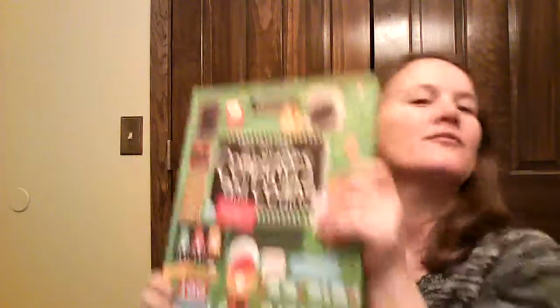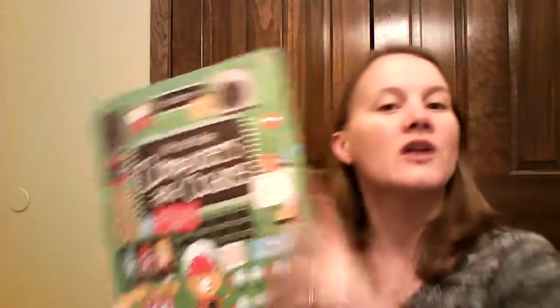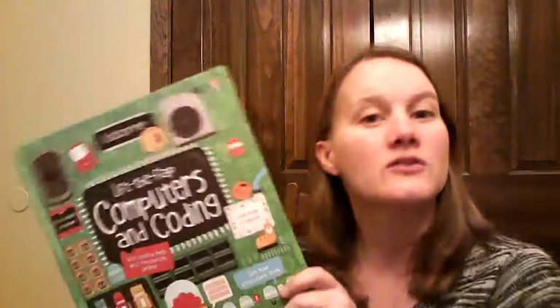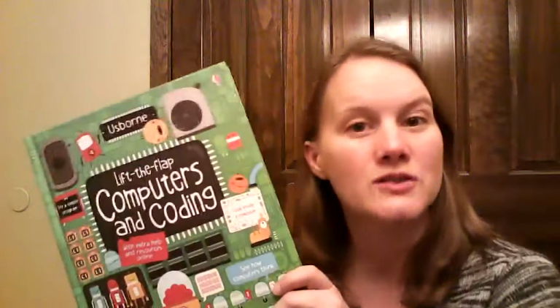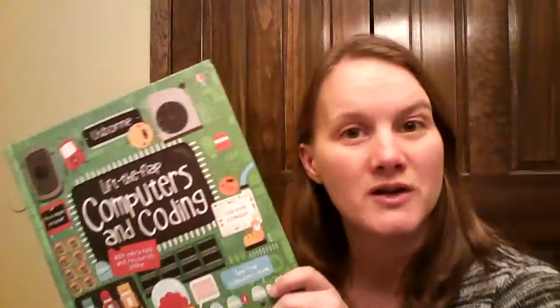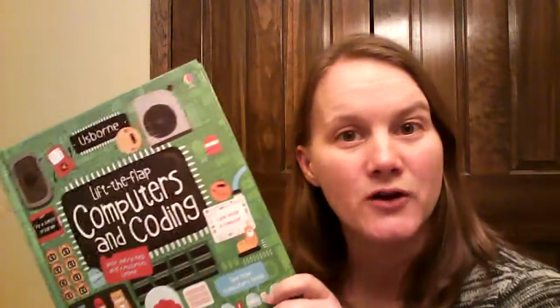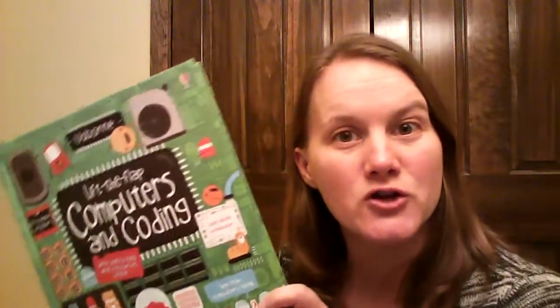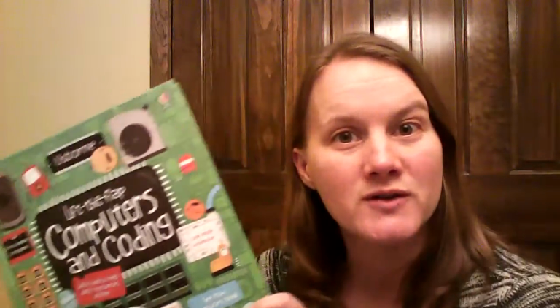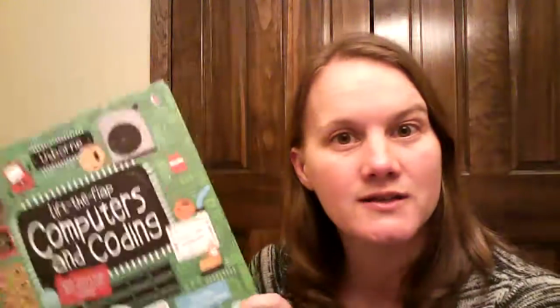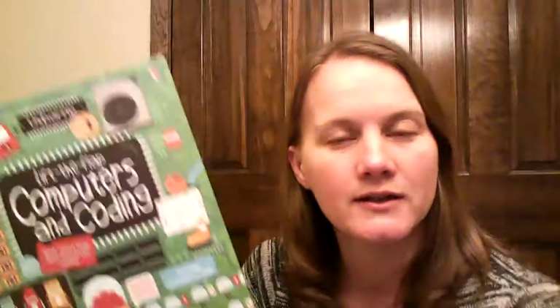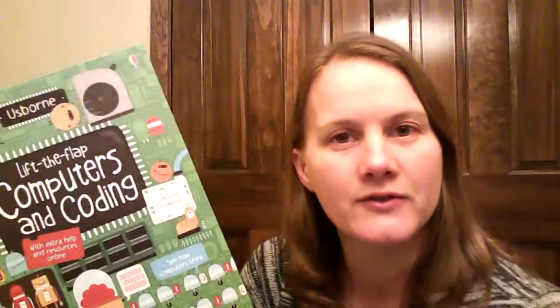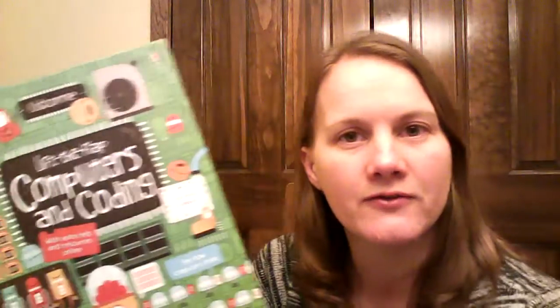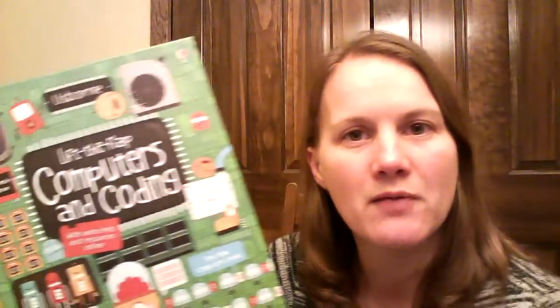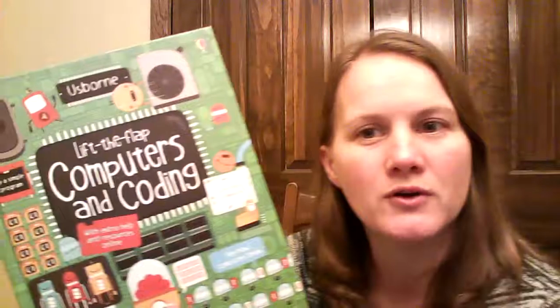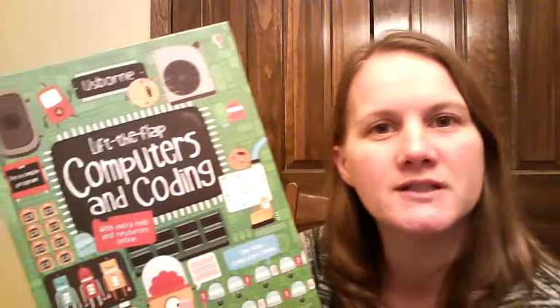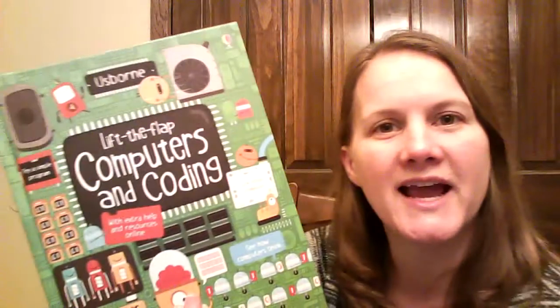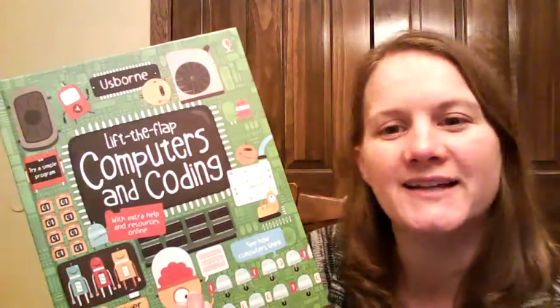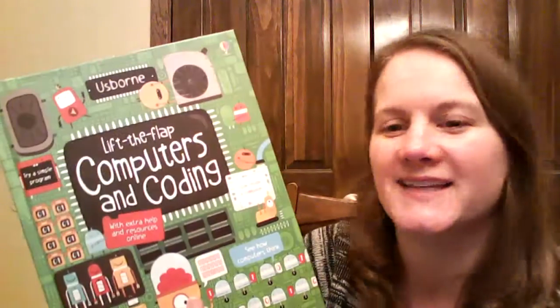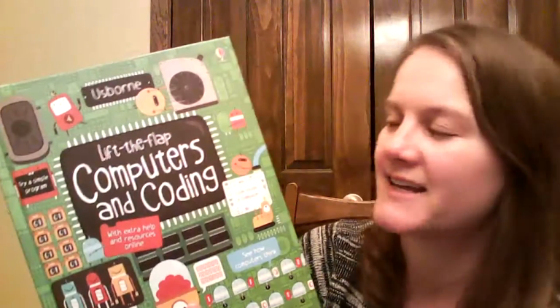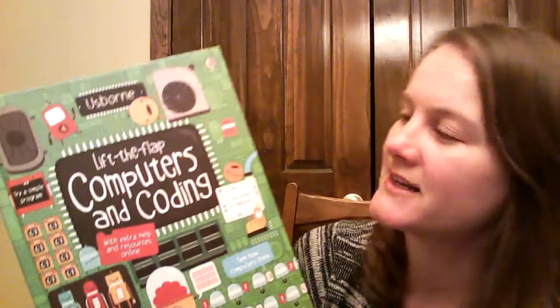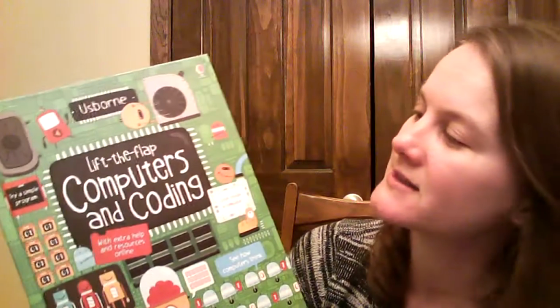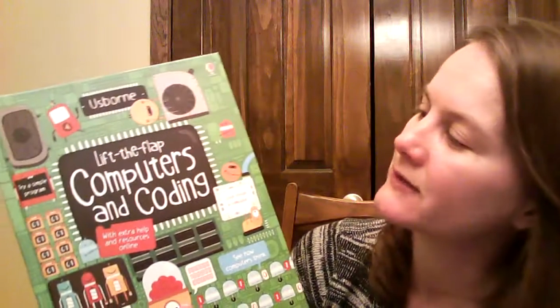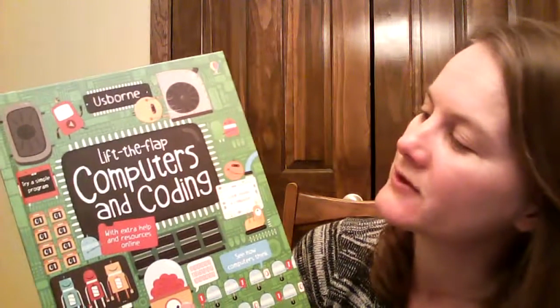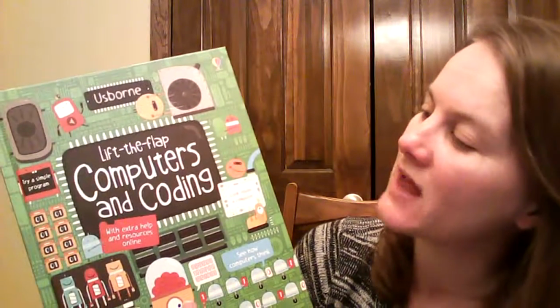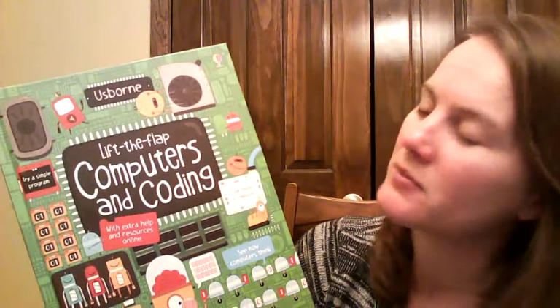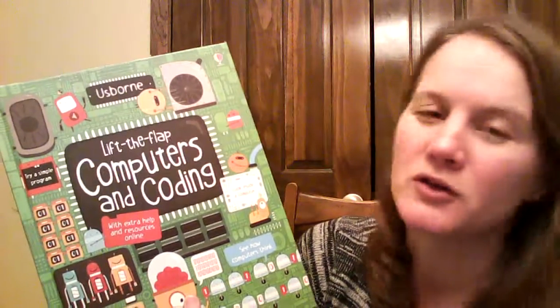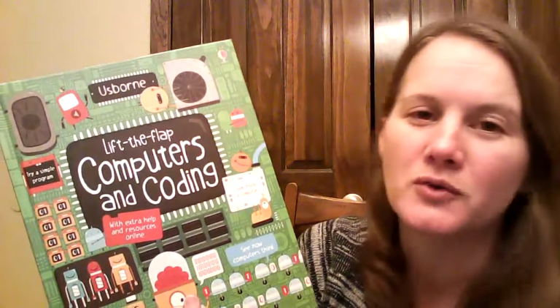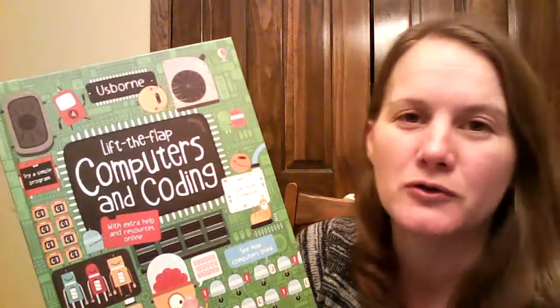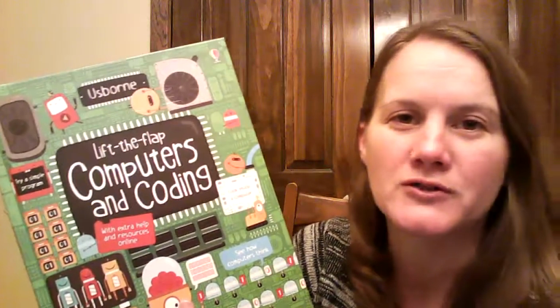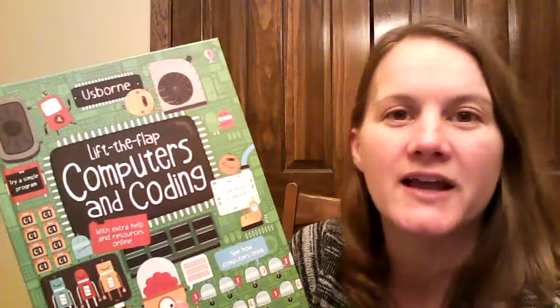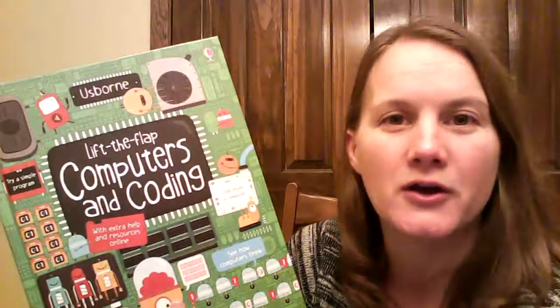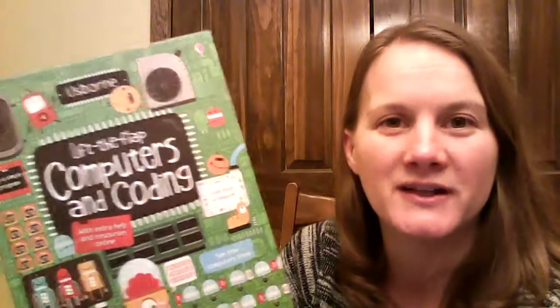So this is one of our newest Lift the Flap books, and it is Lift the Flap, Computers and Coding.